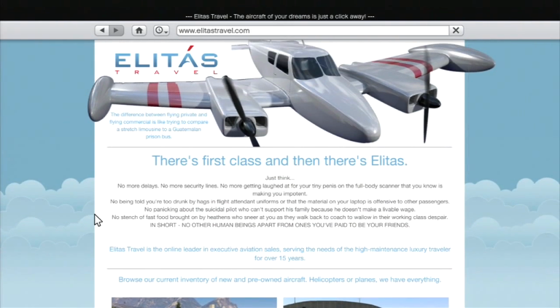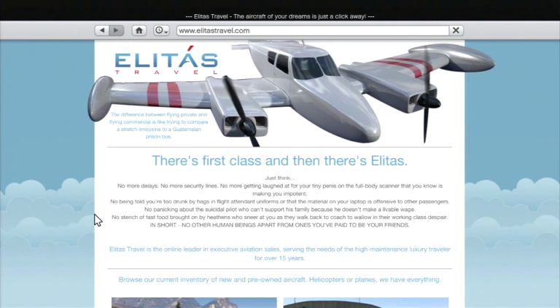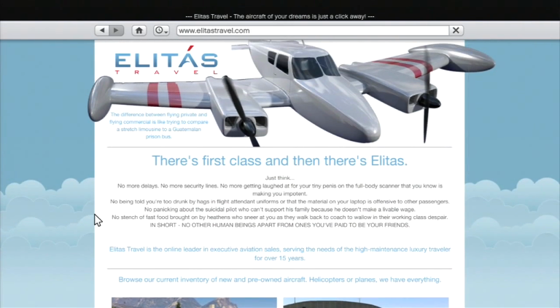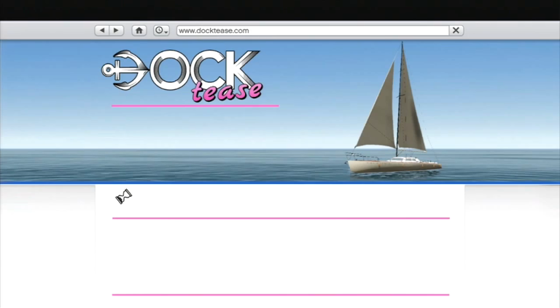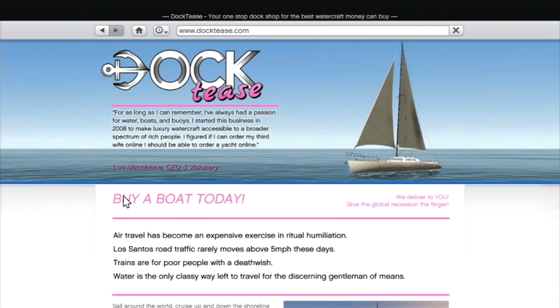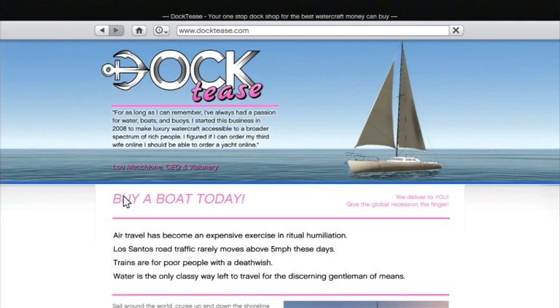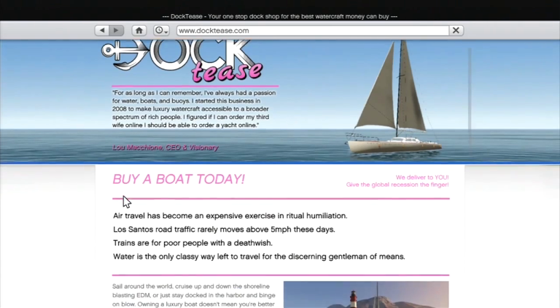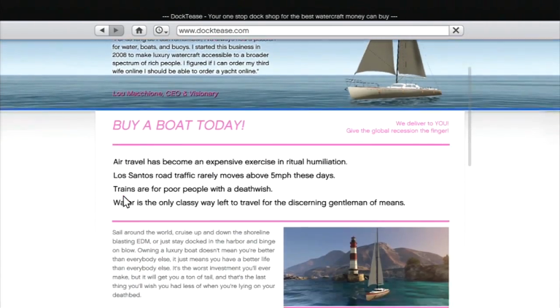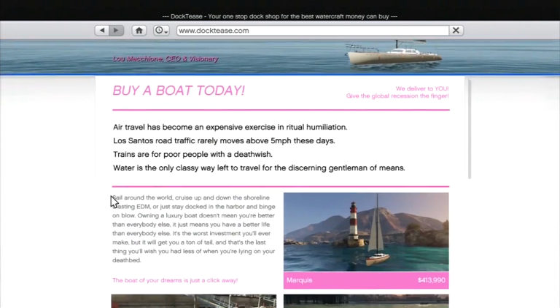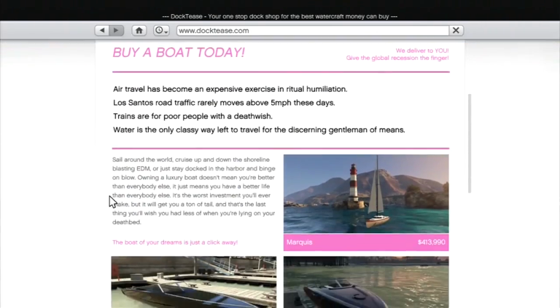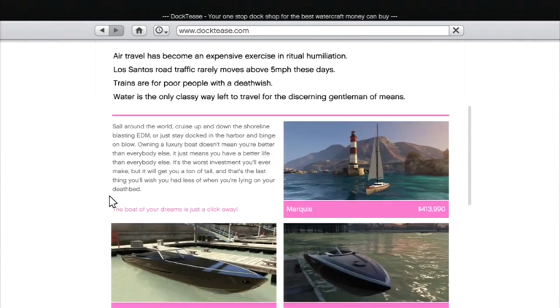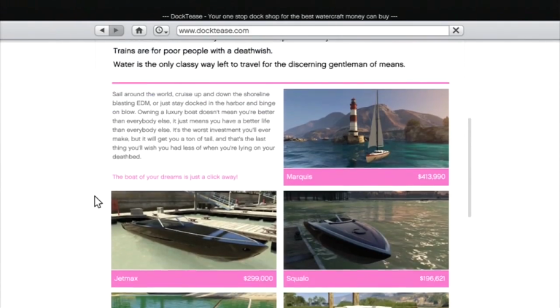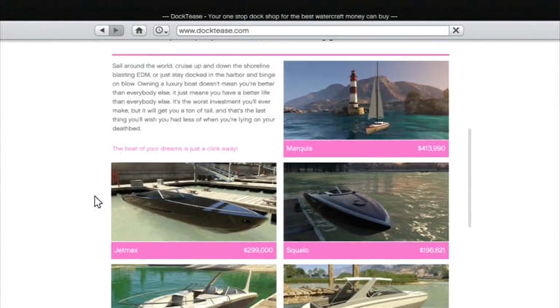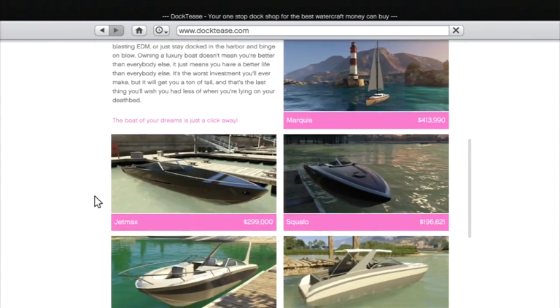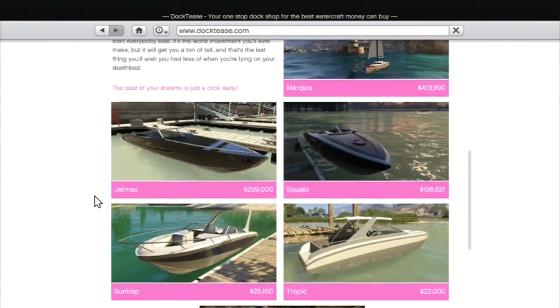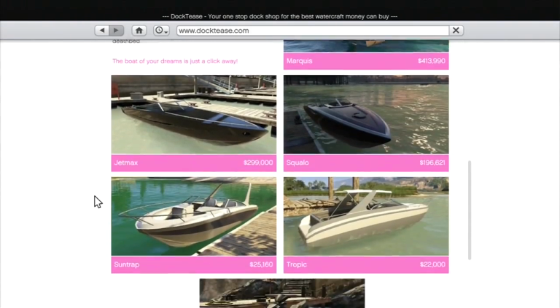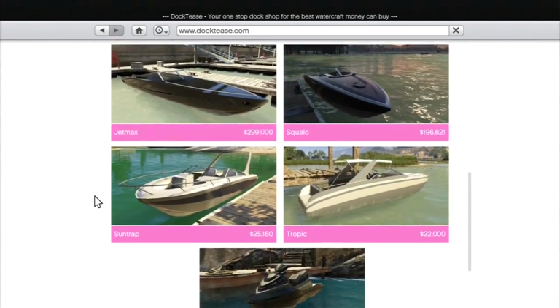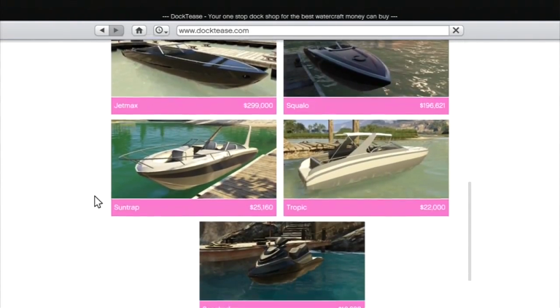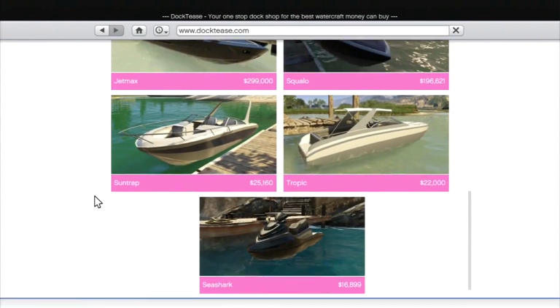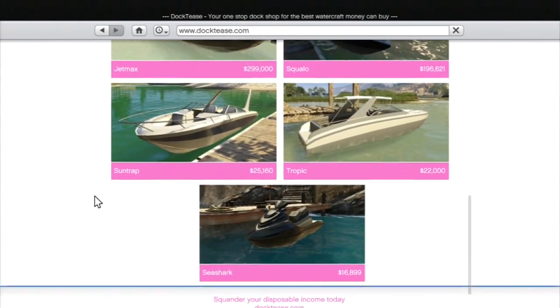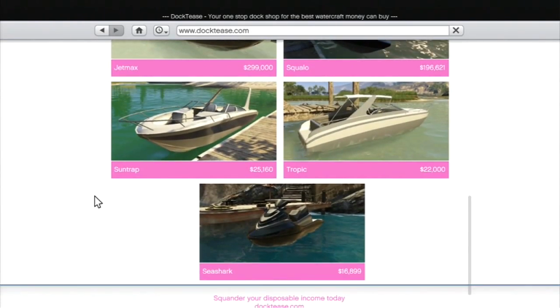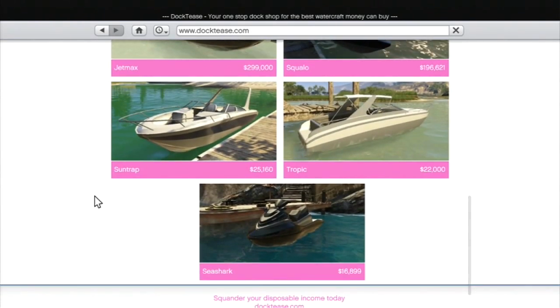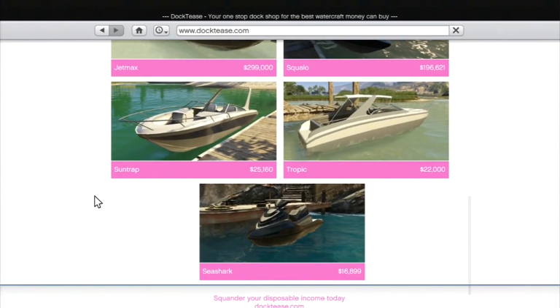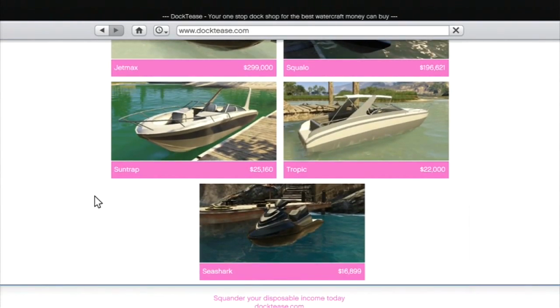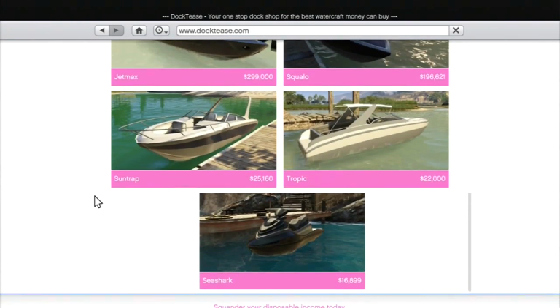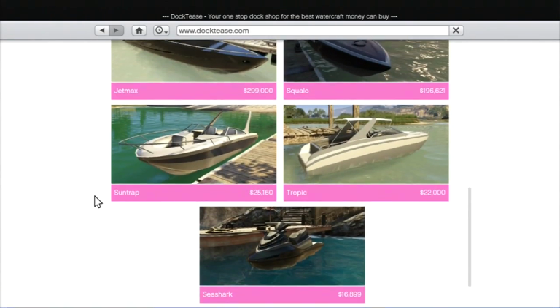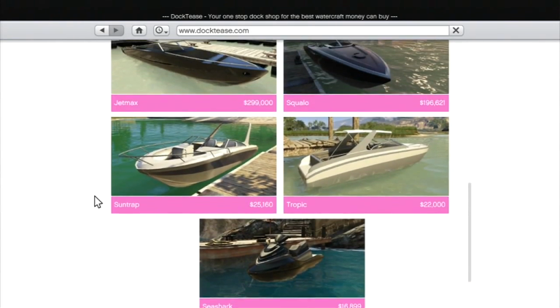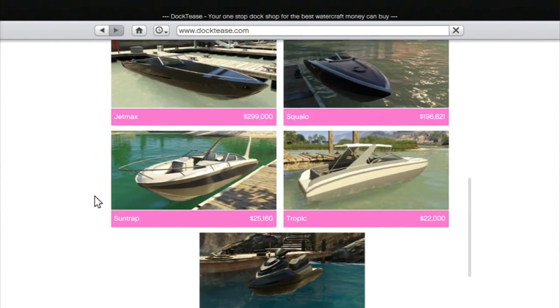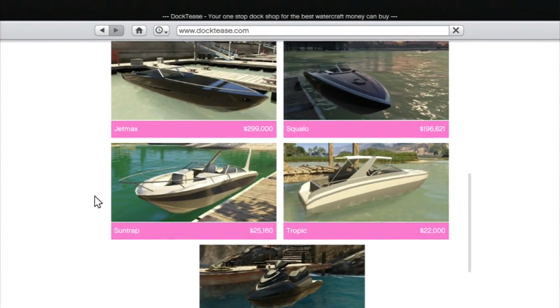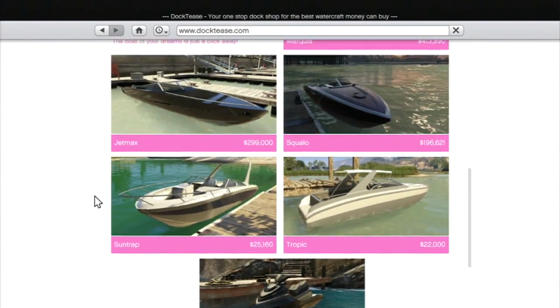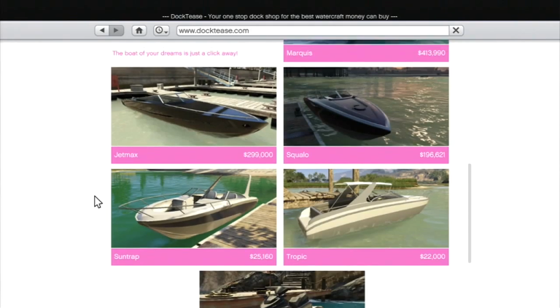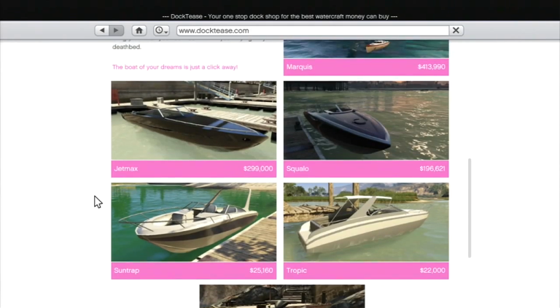You can also buy sailboats, boats, jet skis, racing boats, yachts — all that cool stuff.